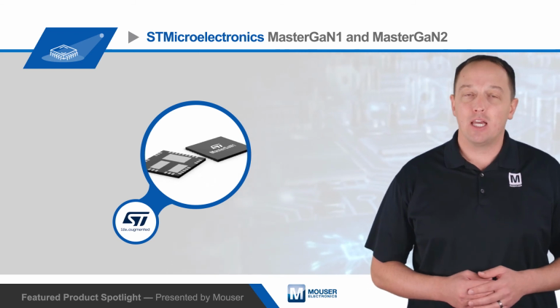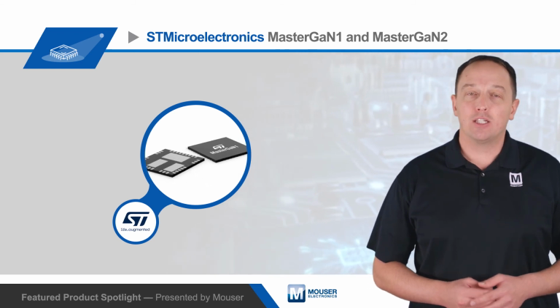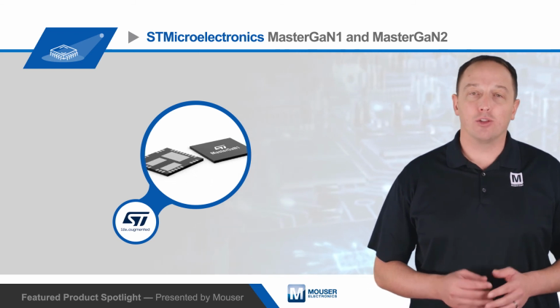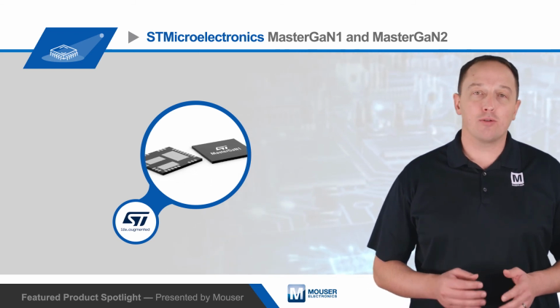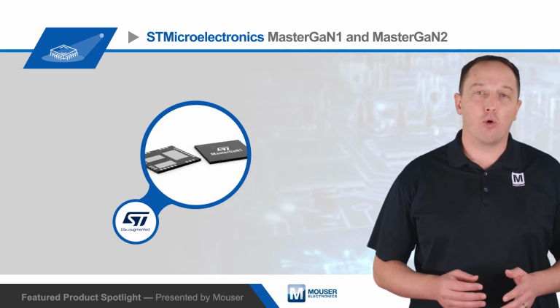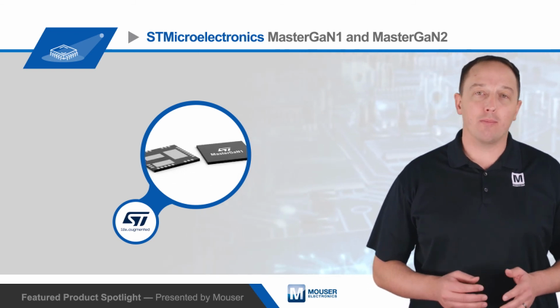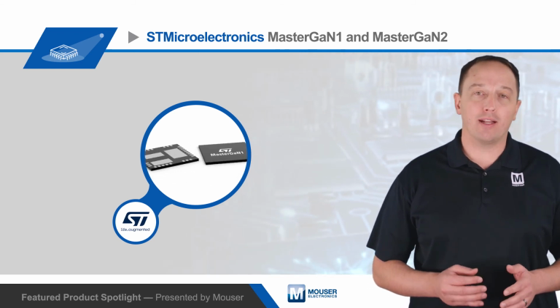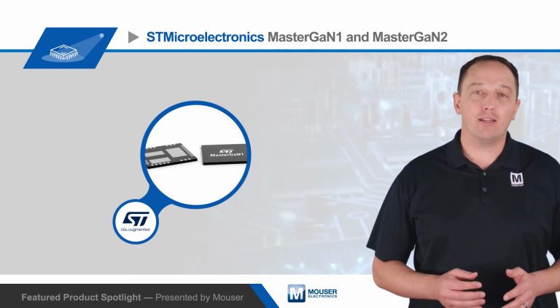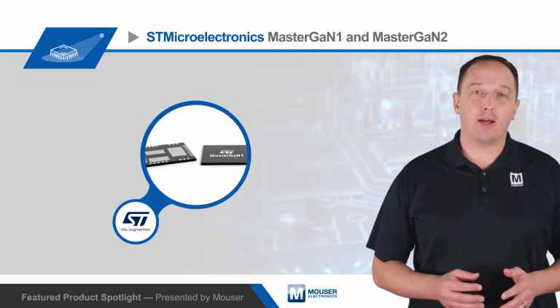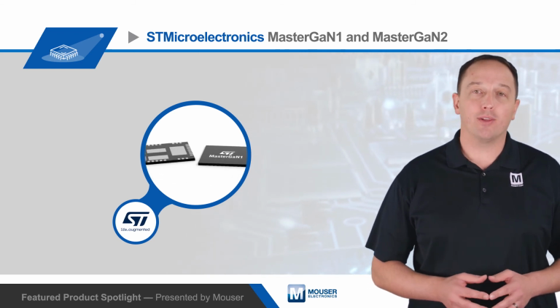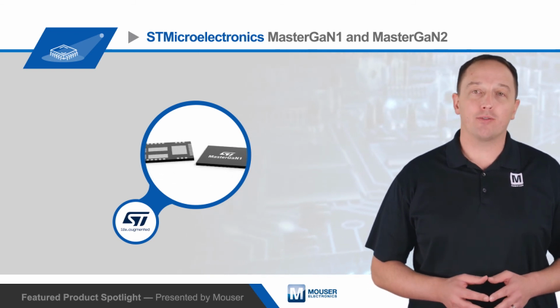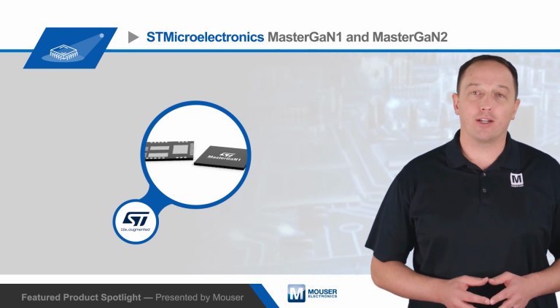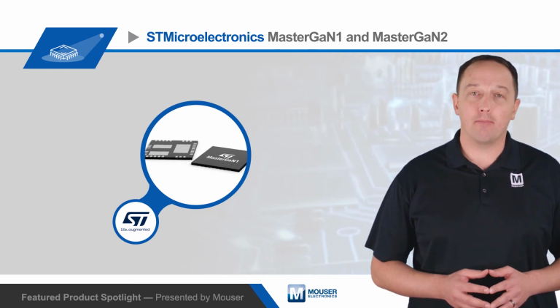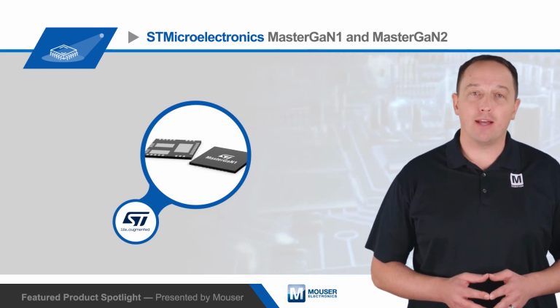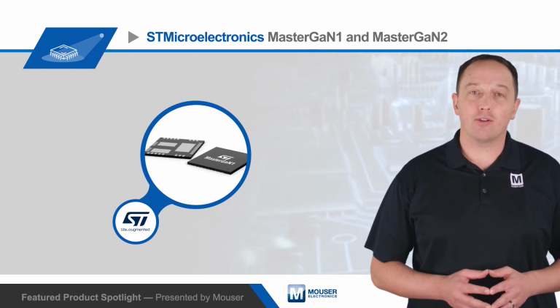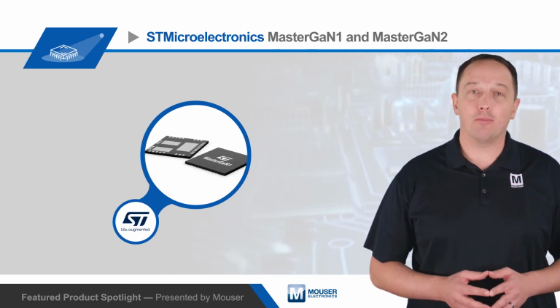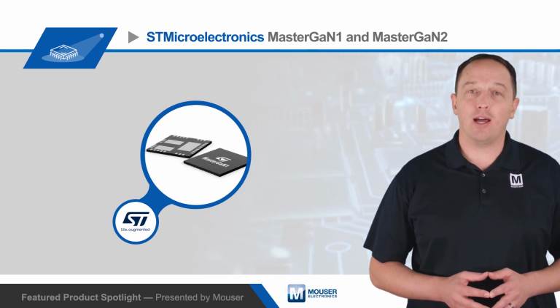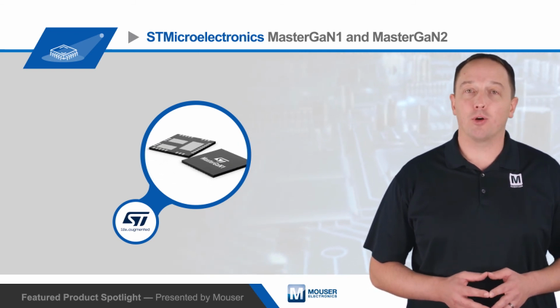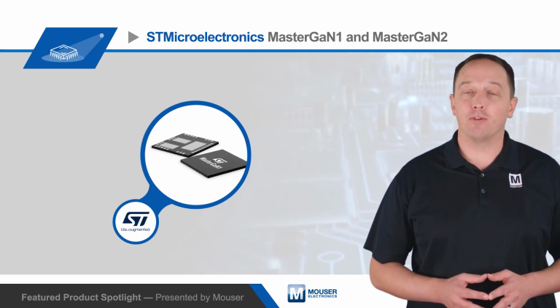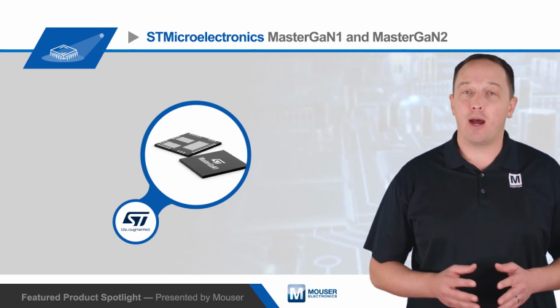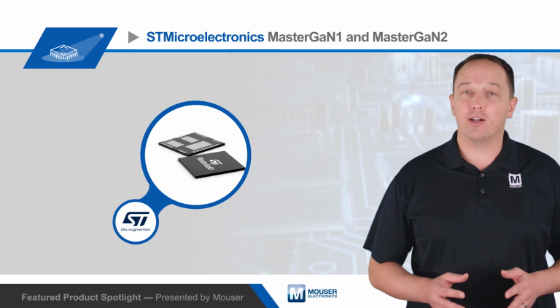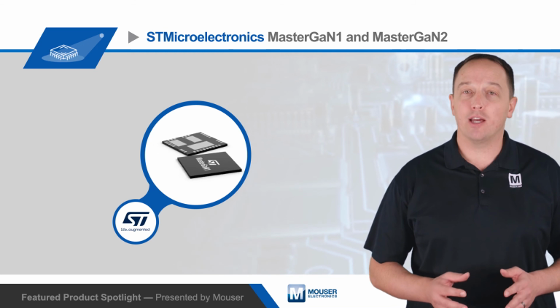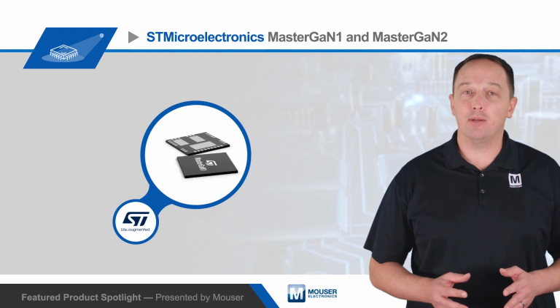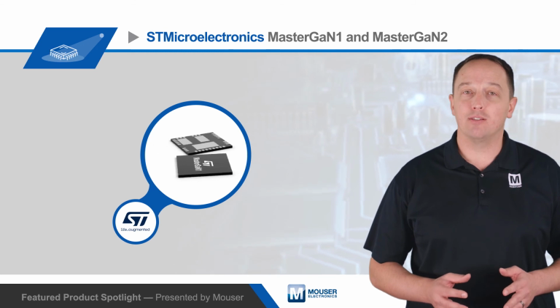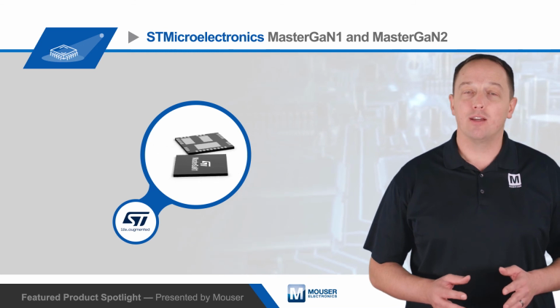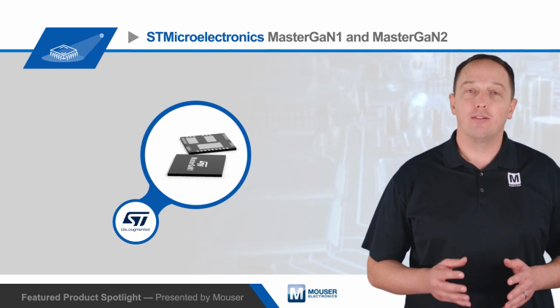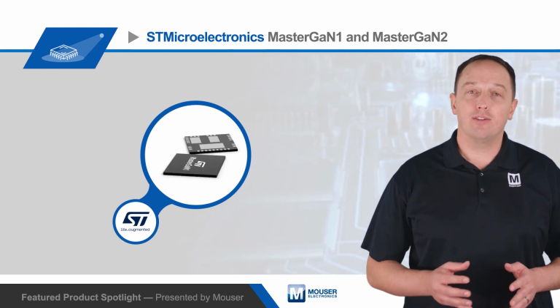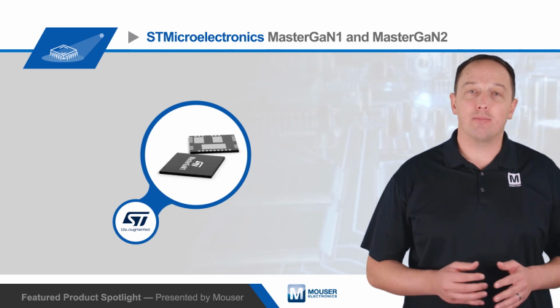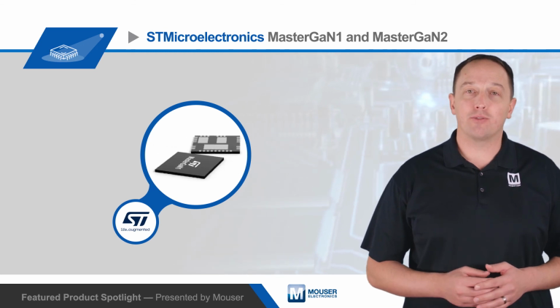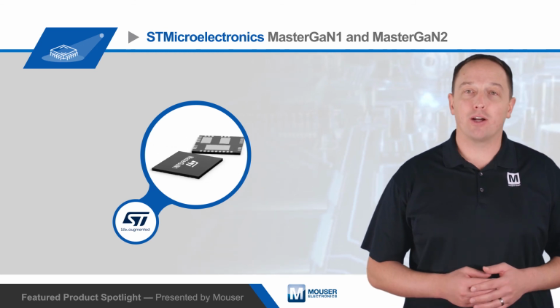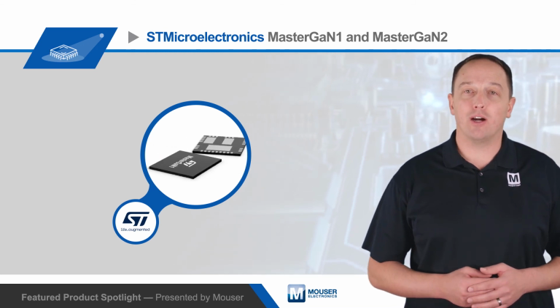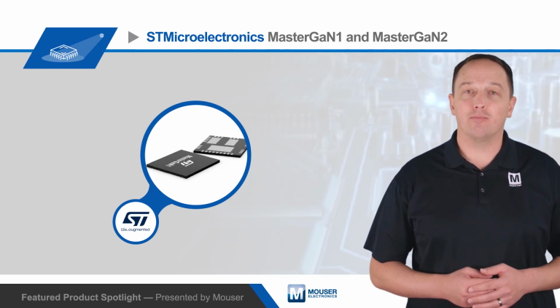To learn more about STMicroelectronics' MasterGAN platform of power SIPs, visit mouser.com.